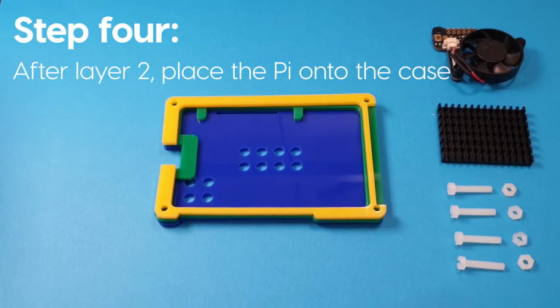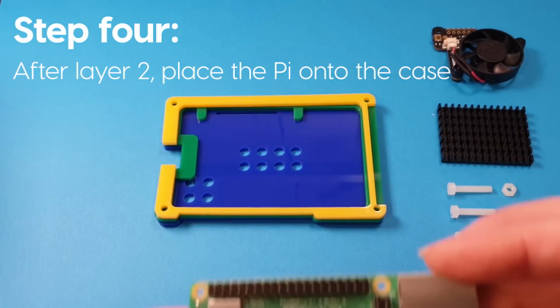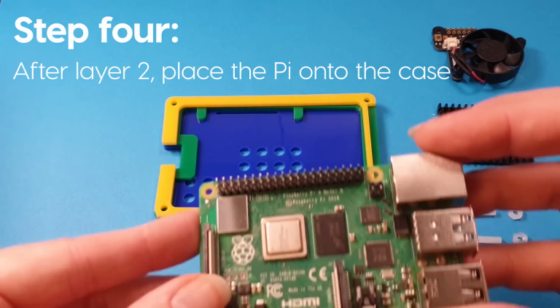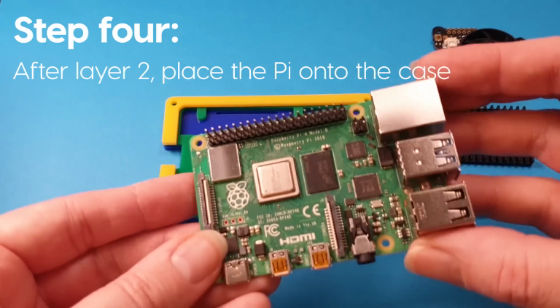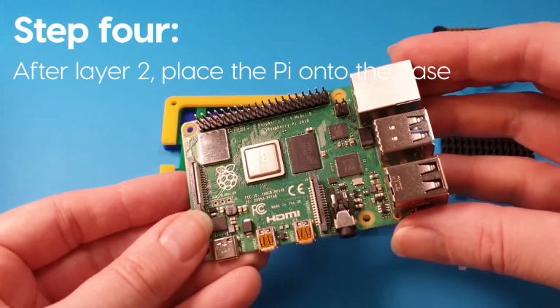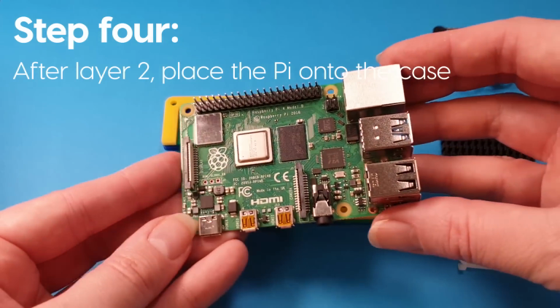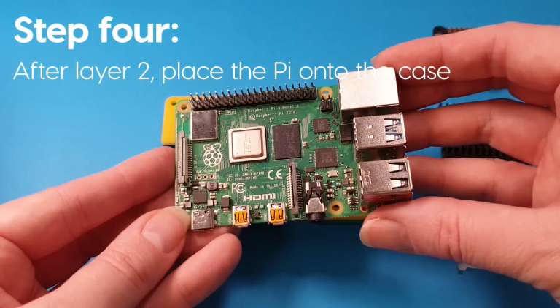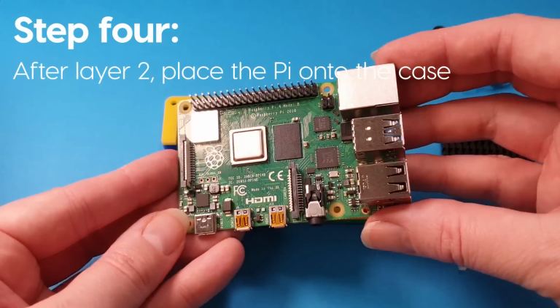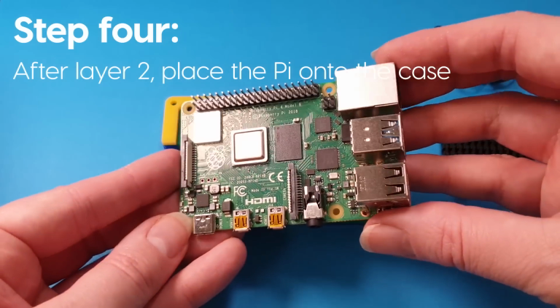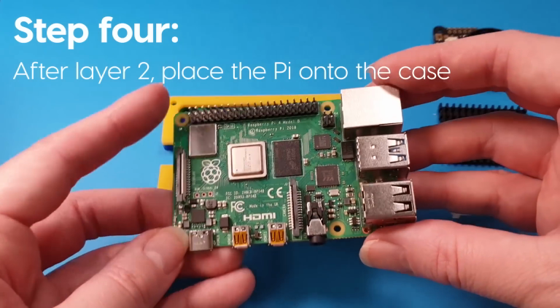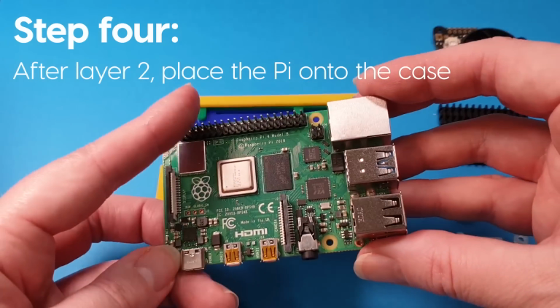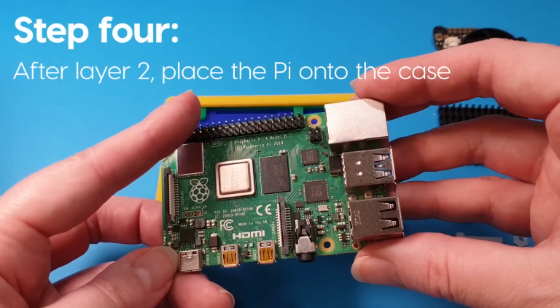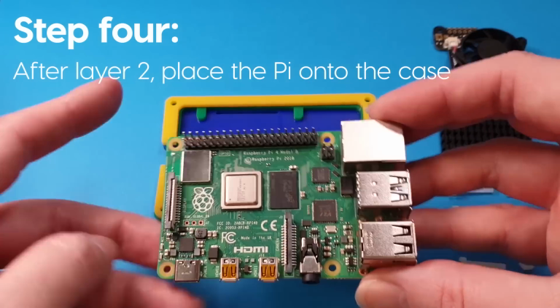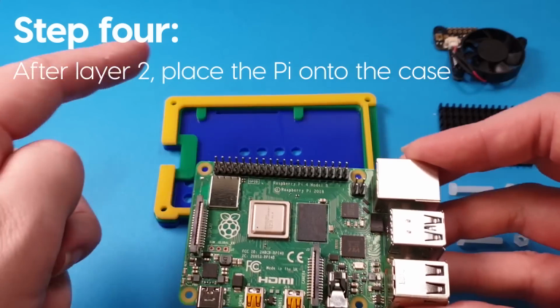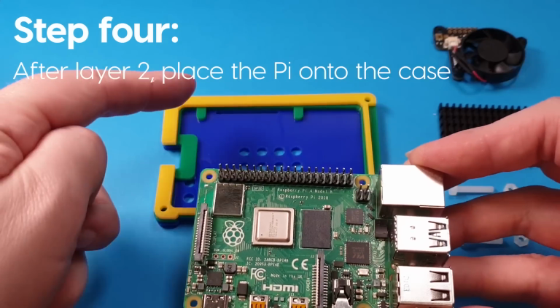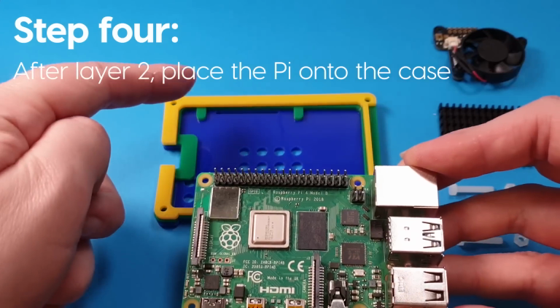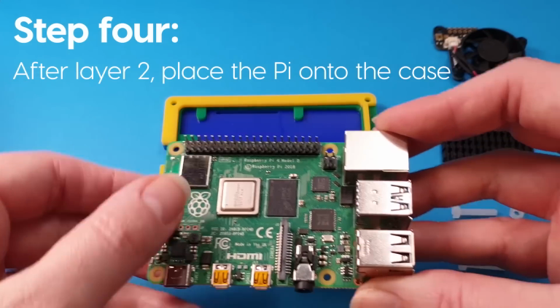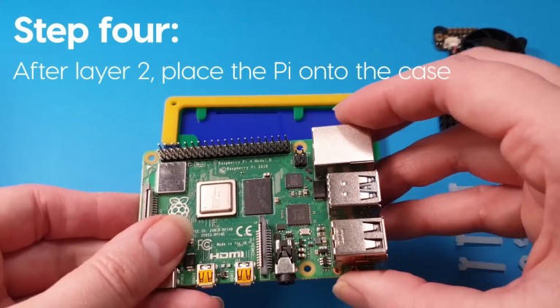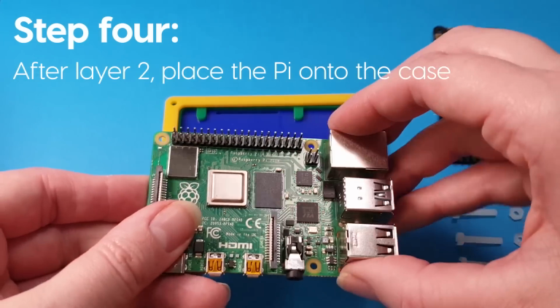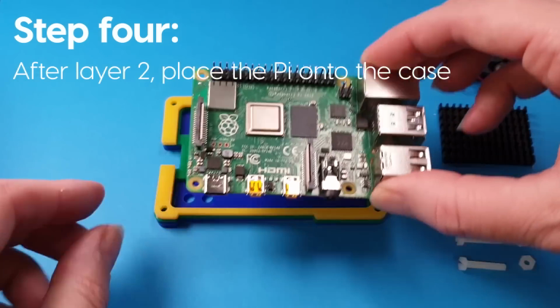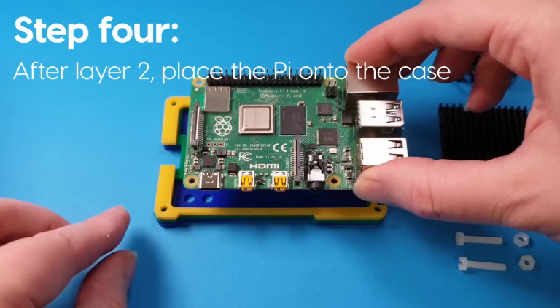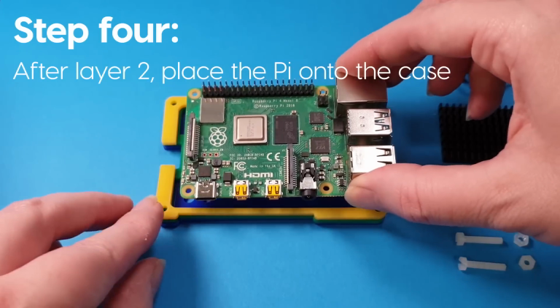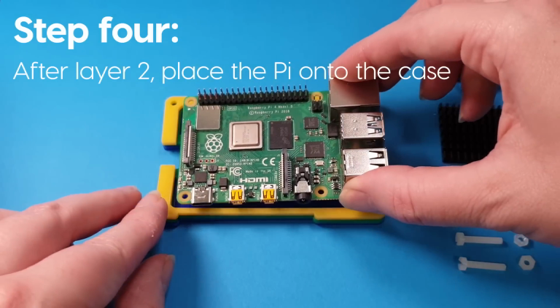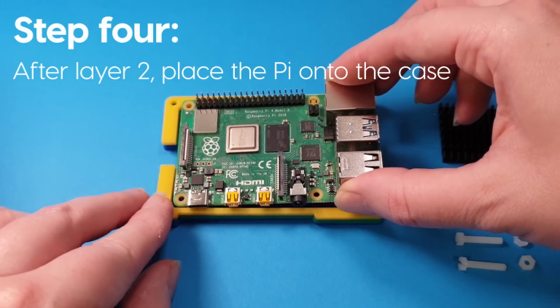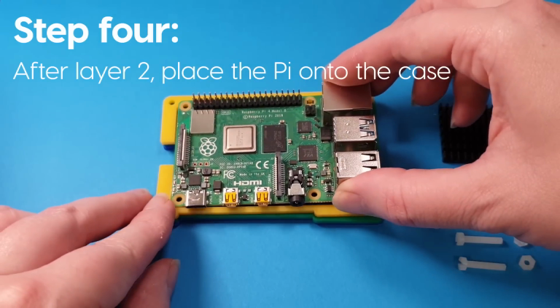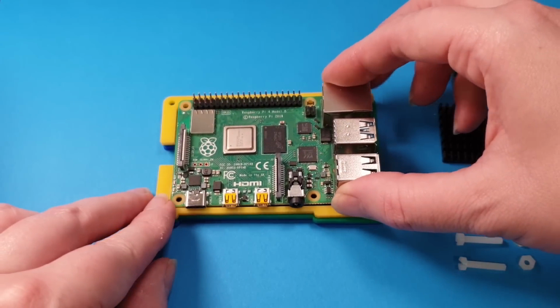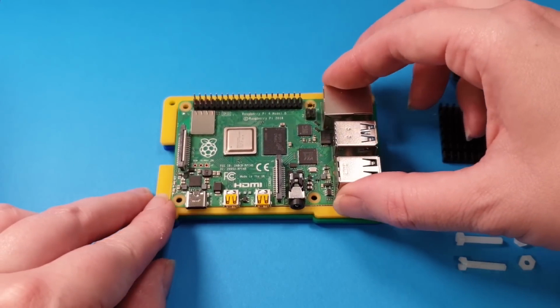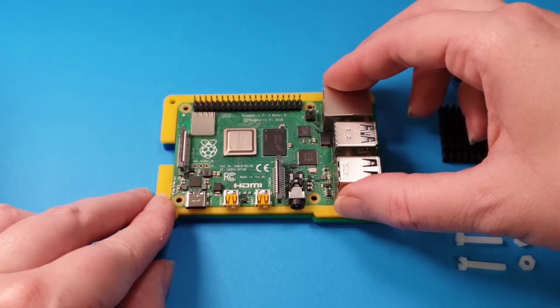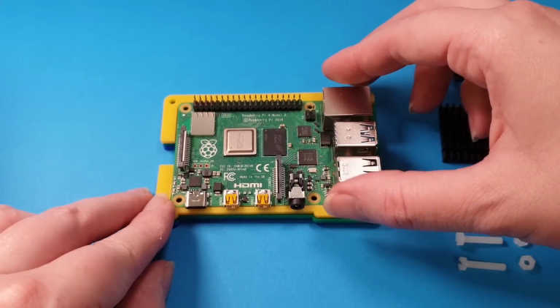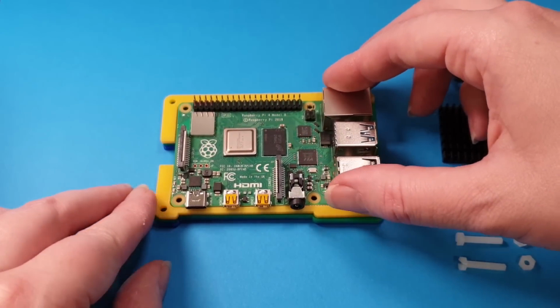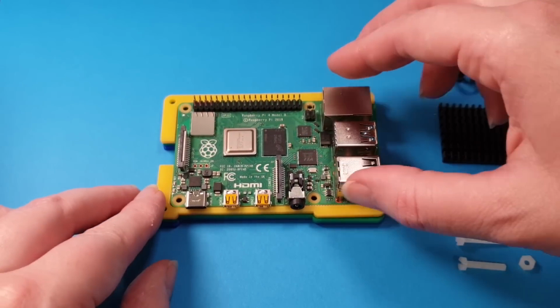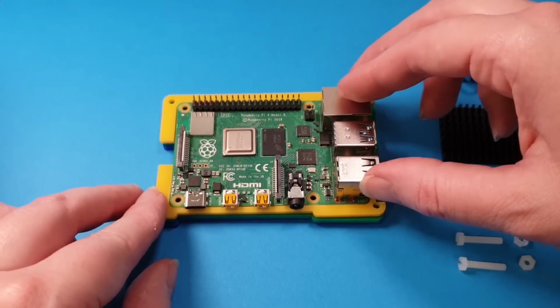Next thing you need is your Pi 4. With the pins at the top, place that down onto layer two. It should slot into that little gap there.